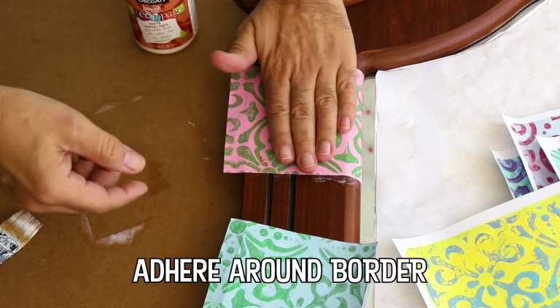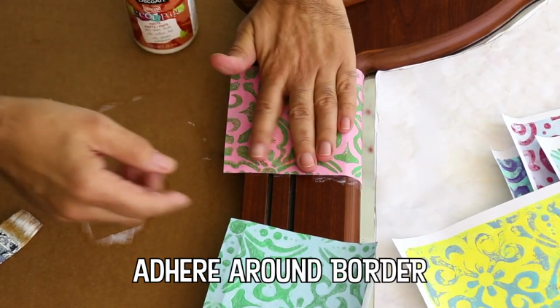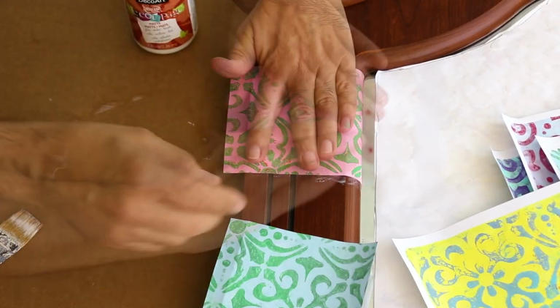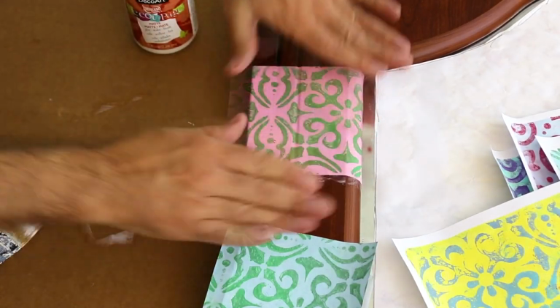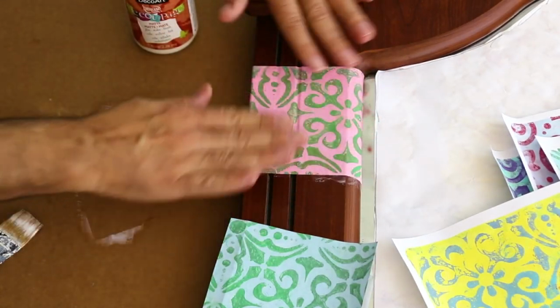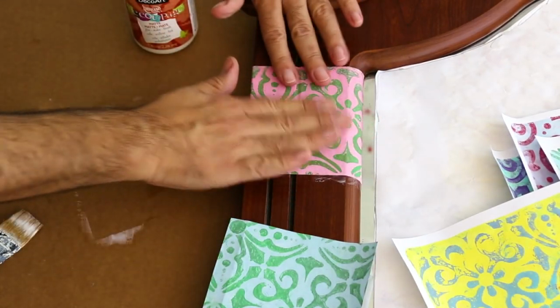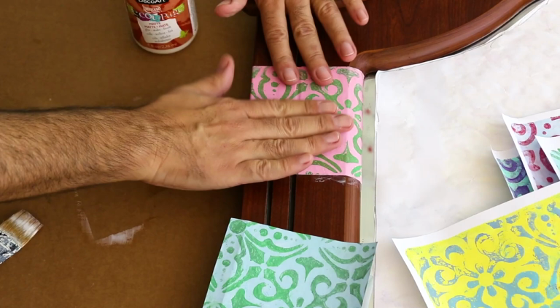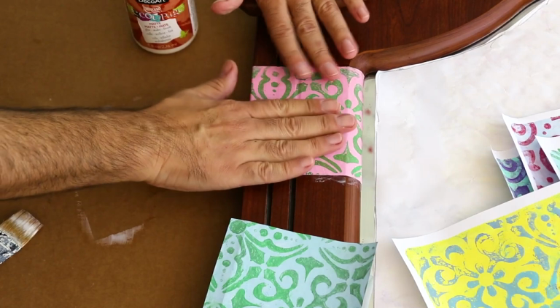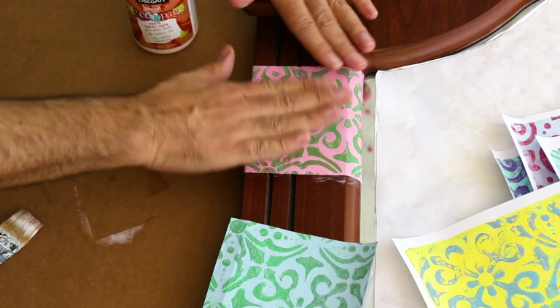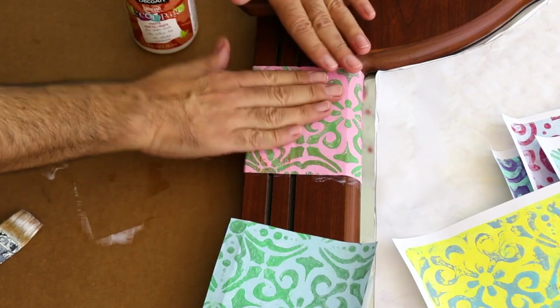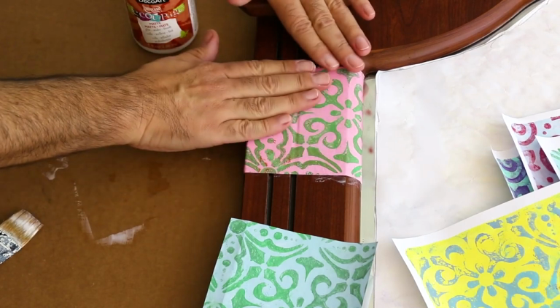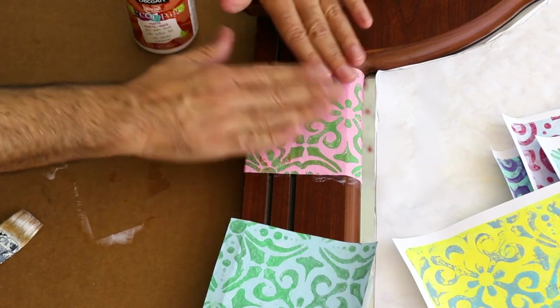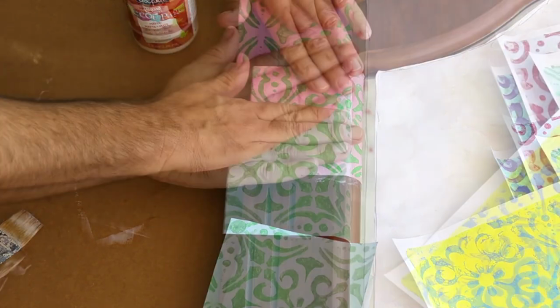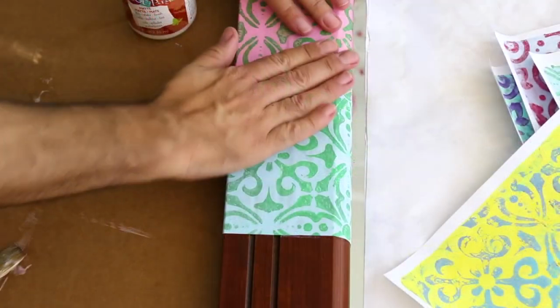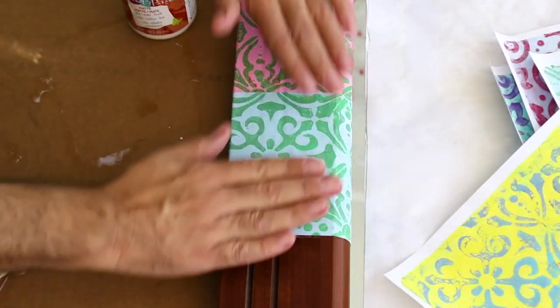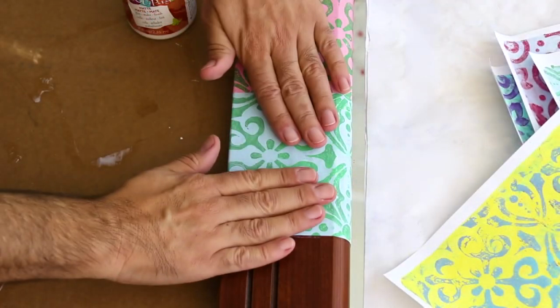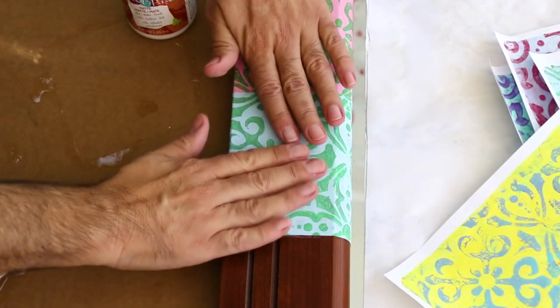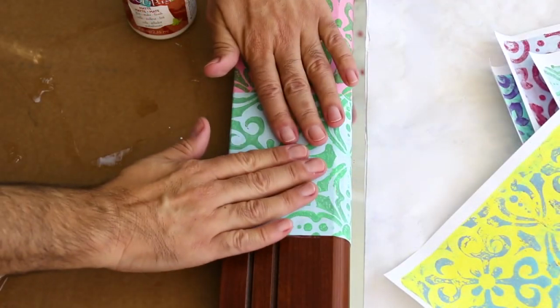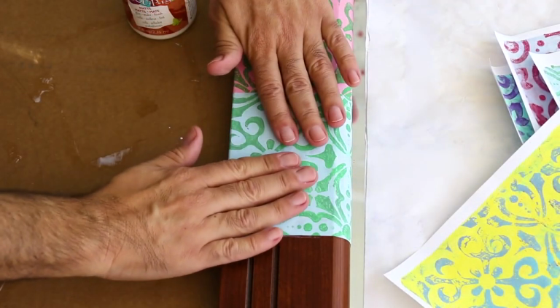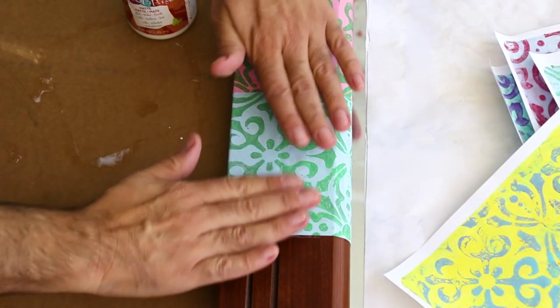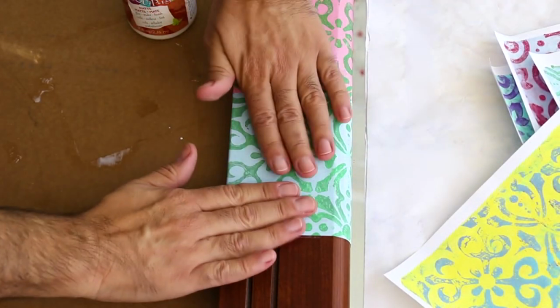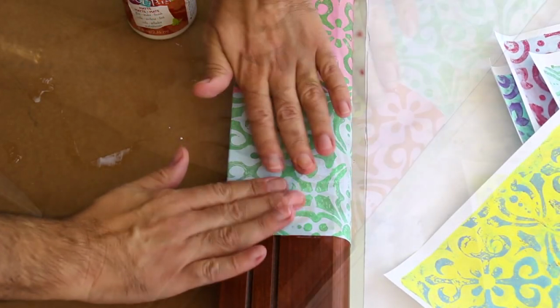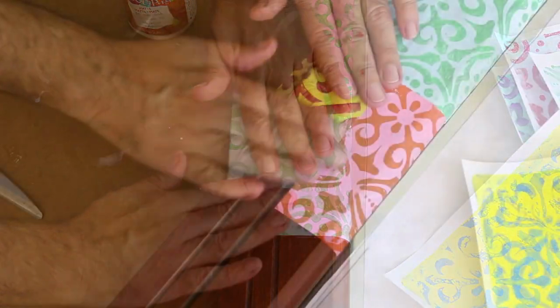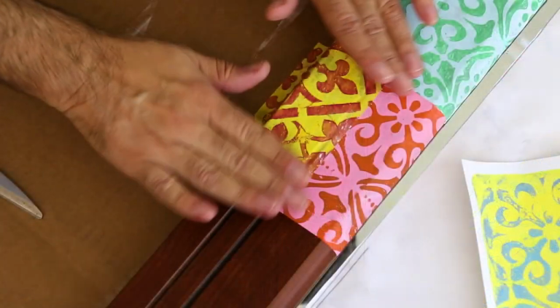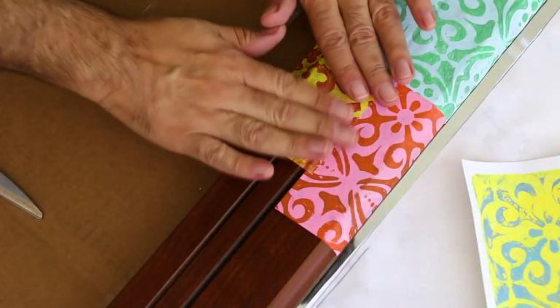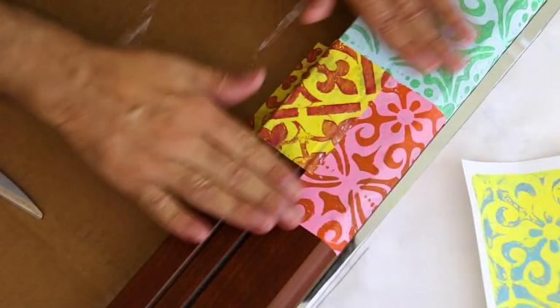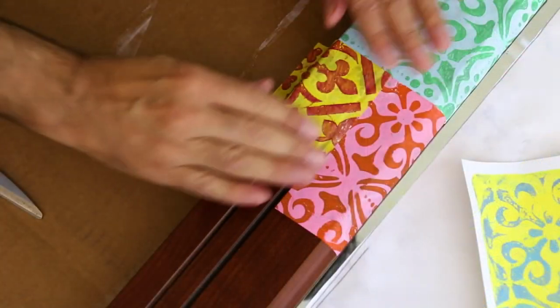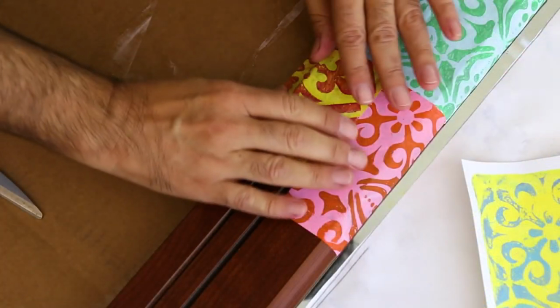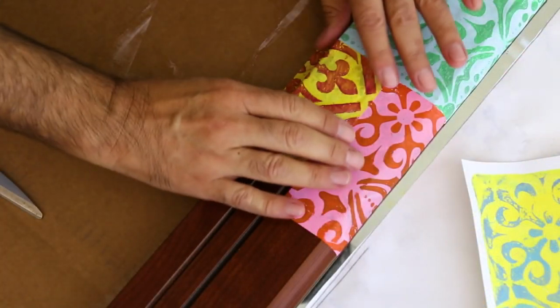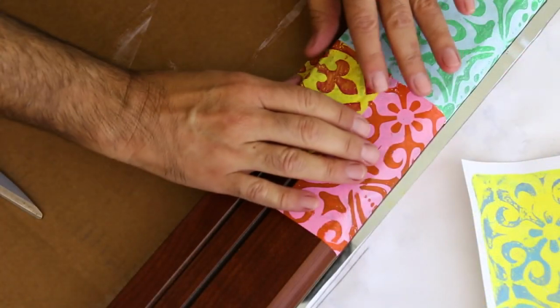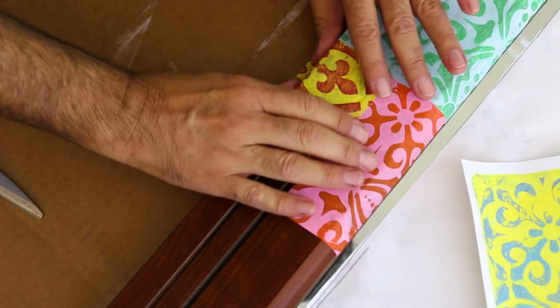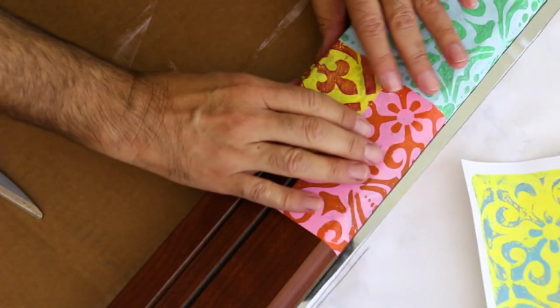Don't worry about being perfect — we want this to look like a scrap quilt or a mosaic tile piece.